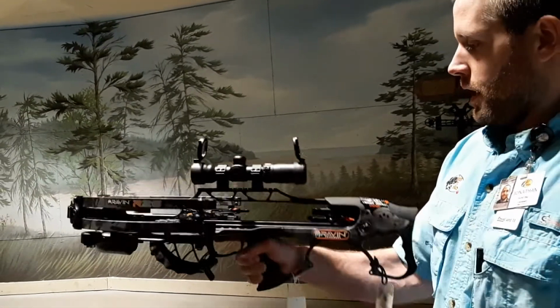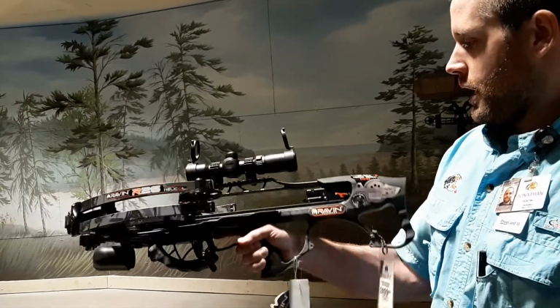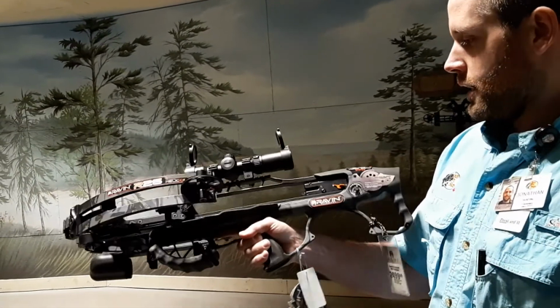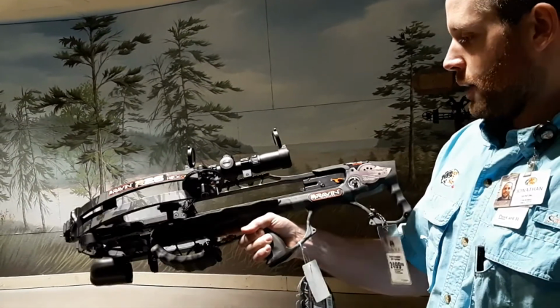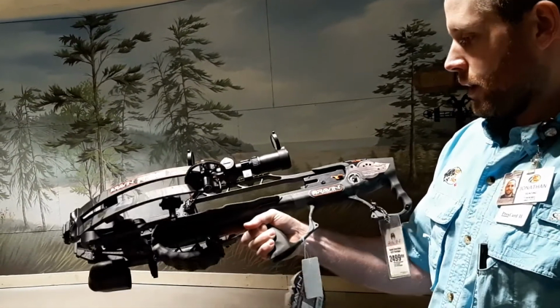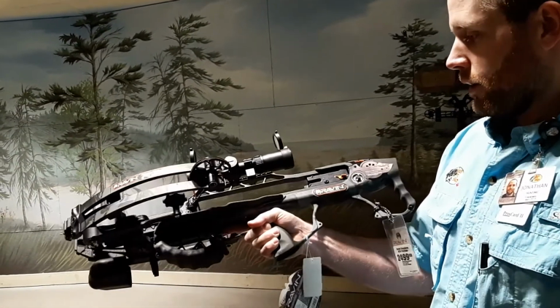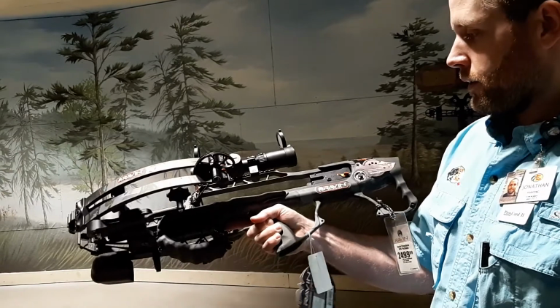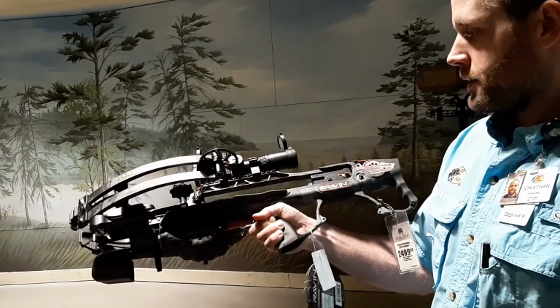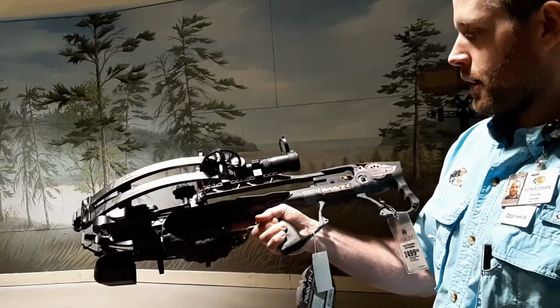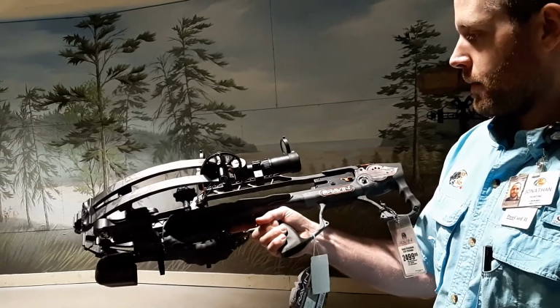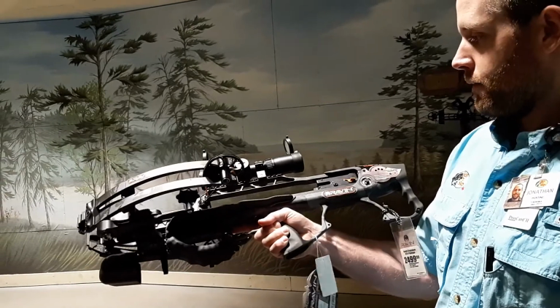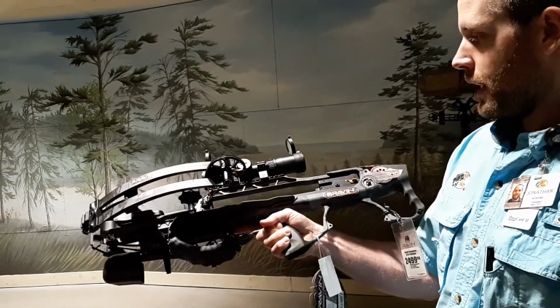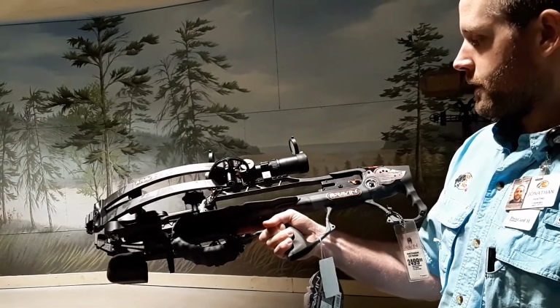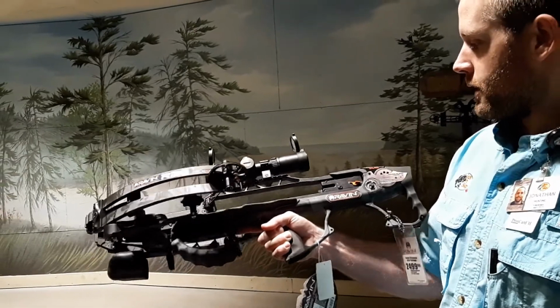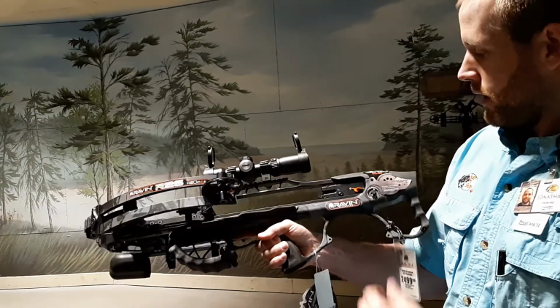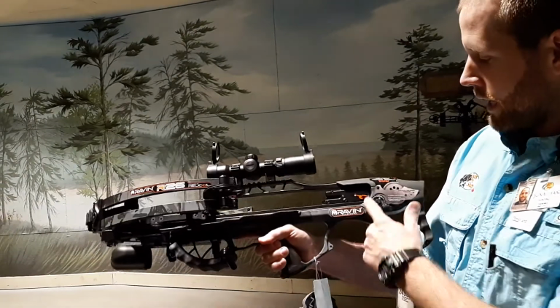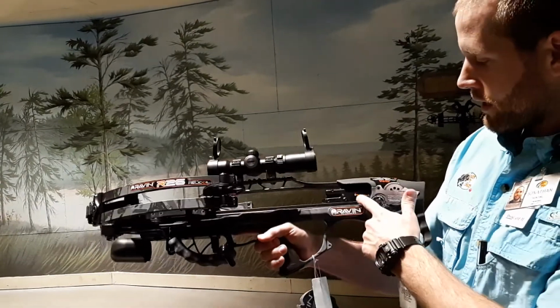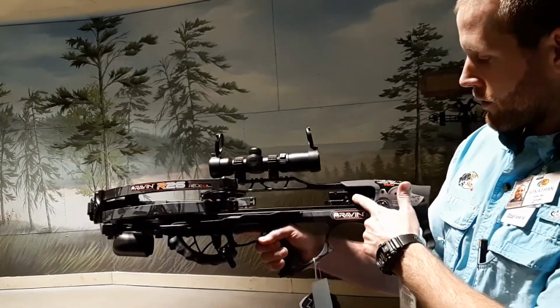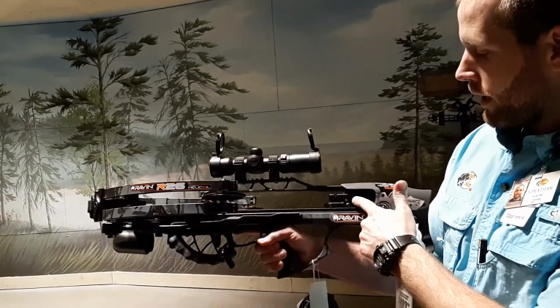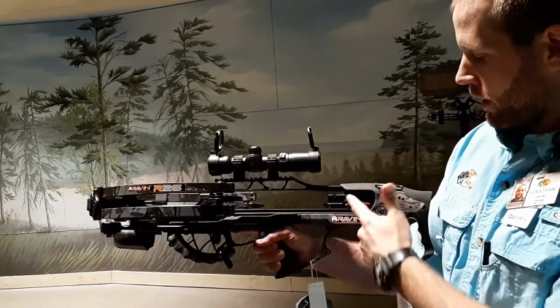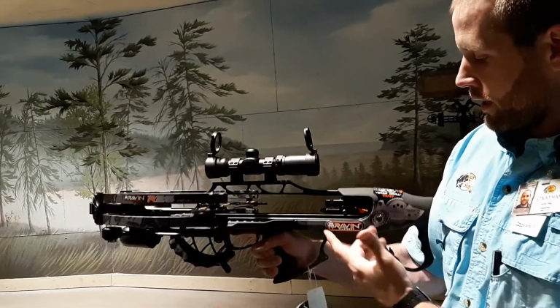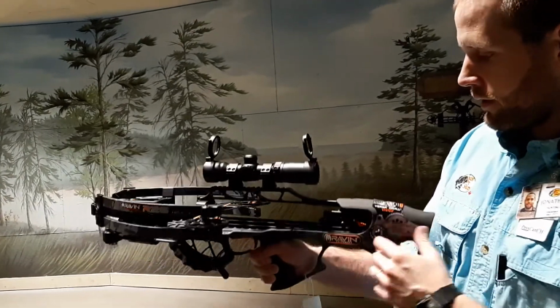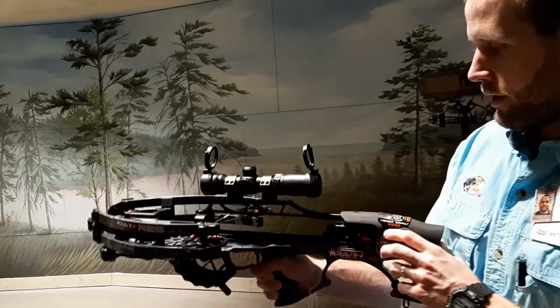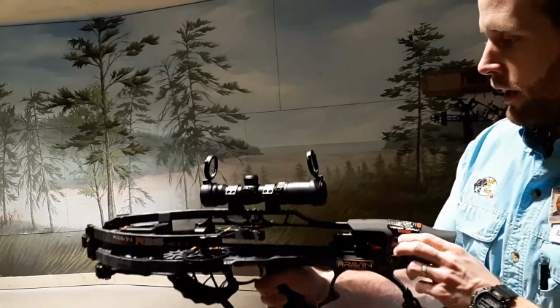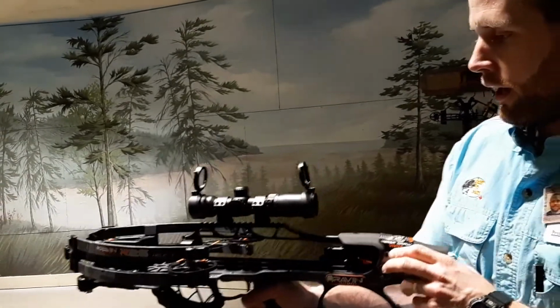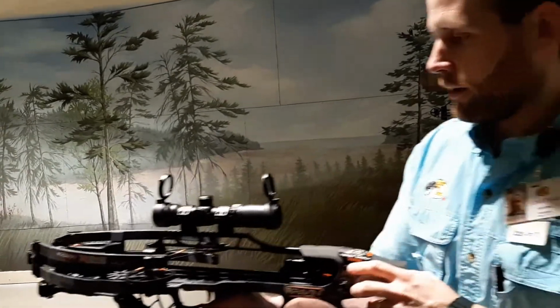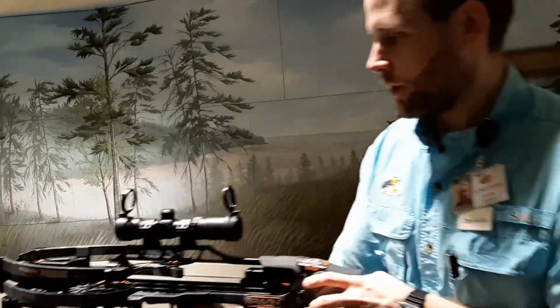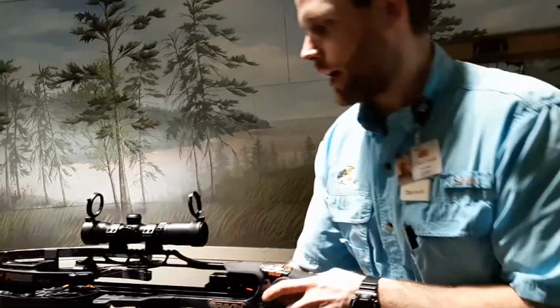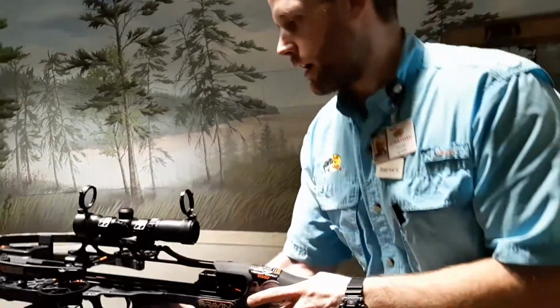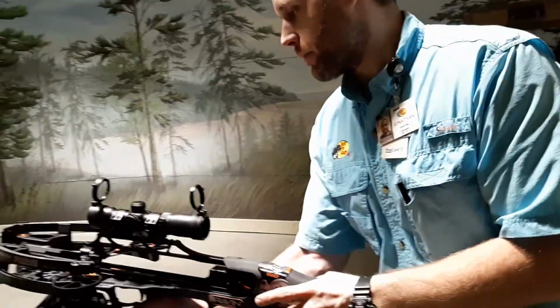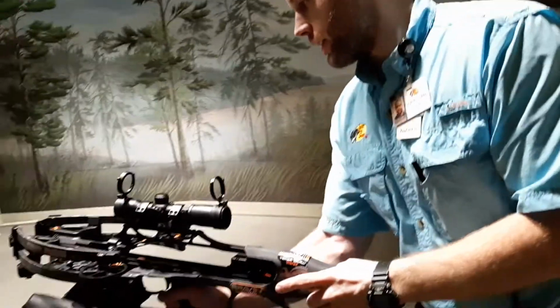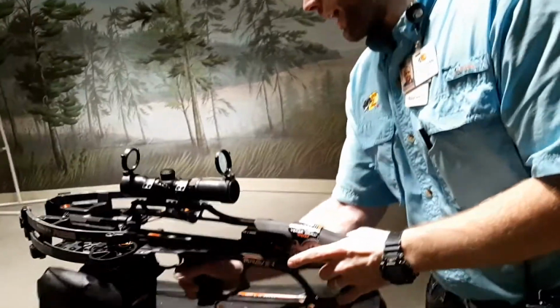We're going to load this up and fire it. It has a crank on it, and I'll show you how to operate that.